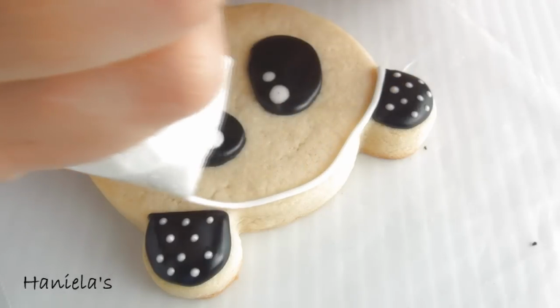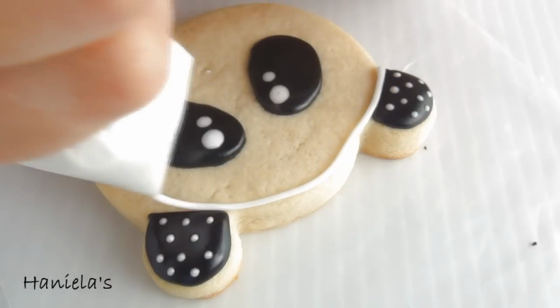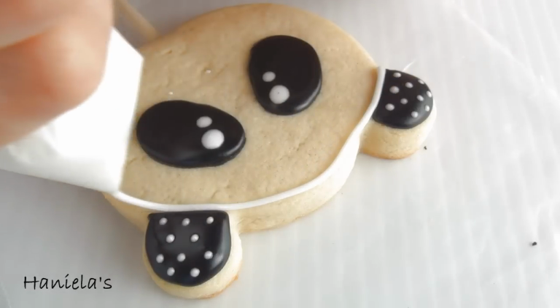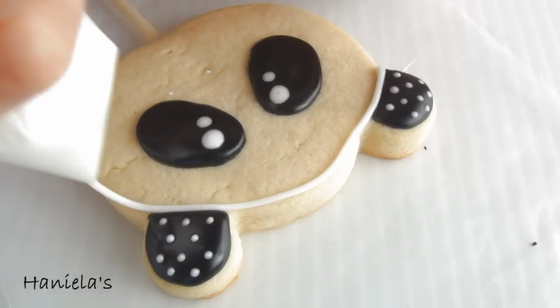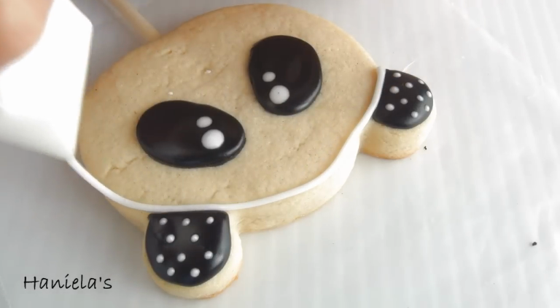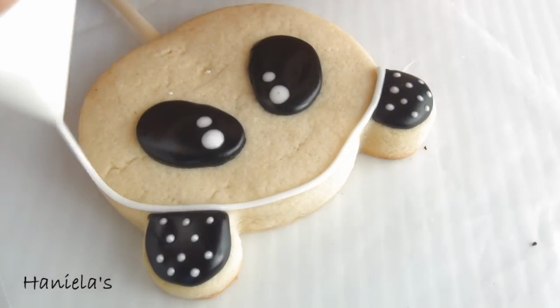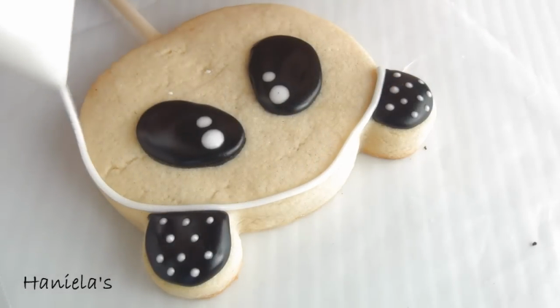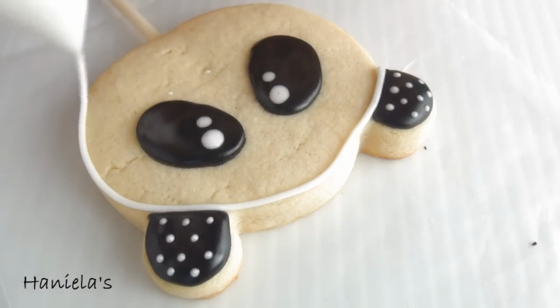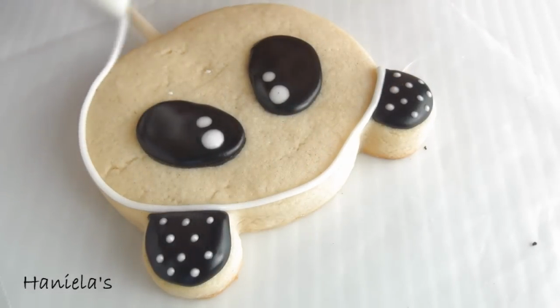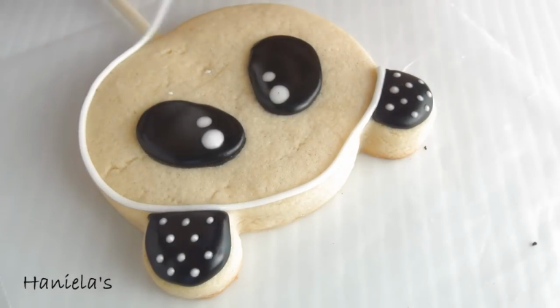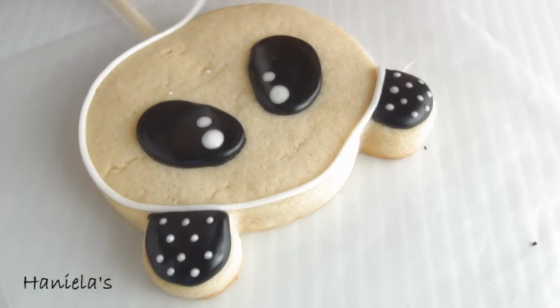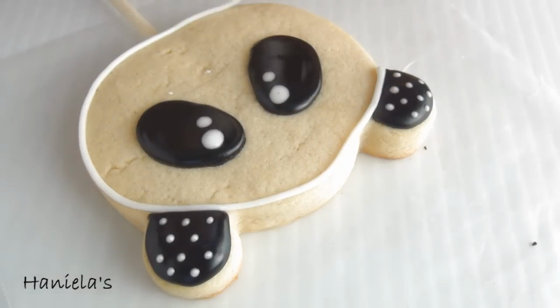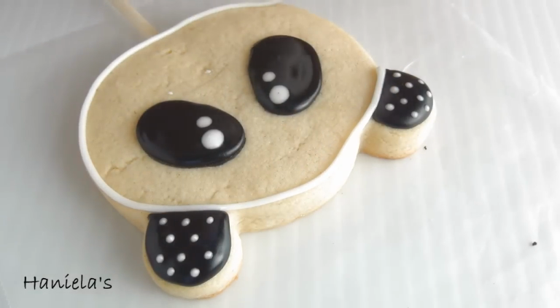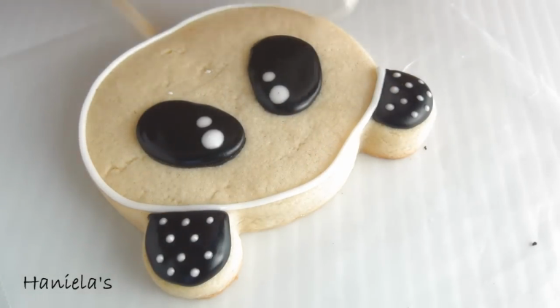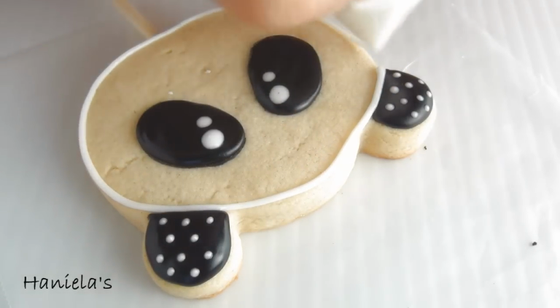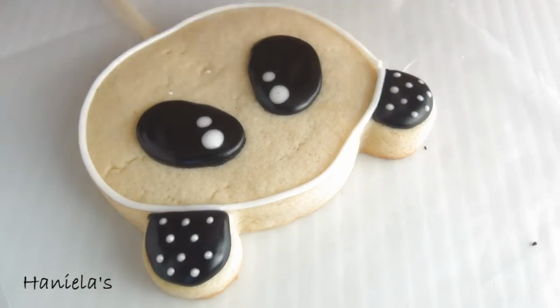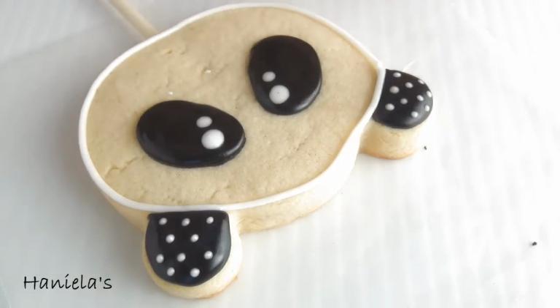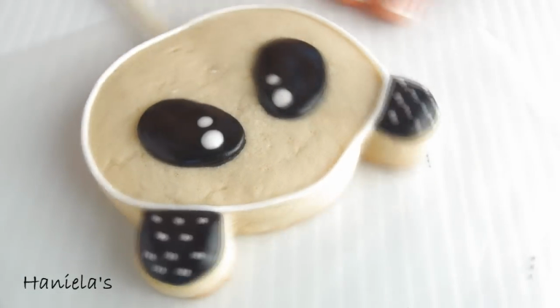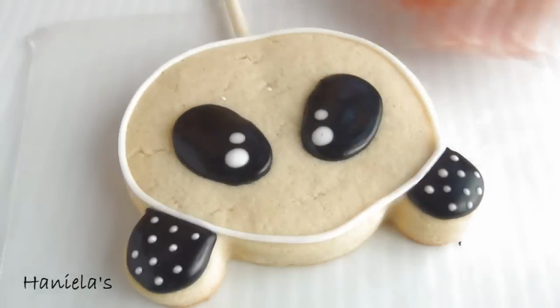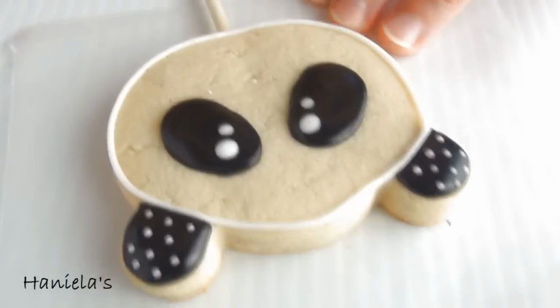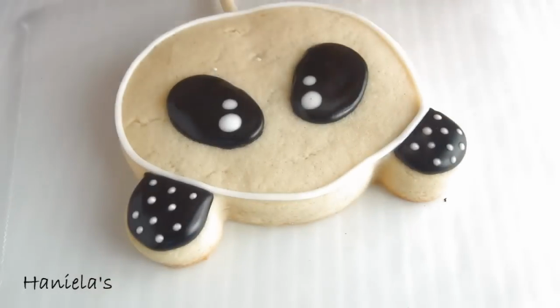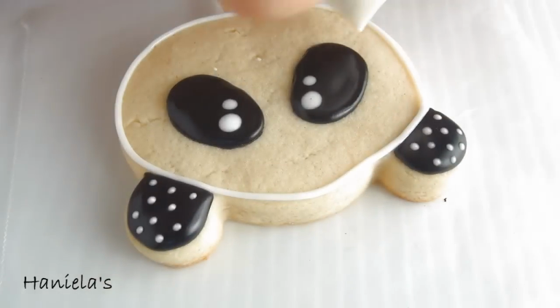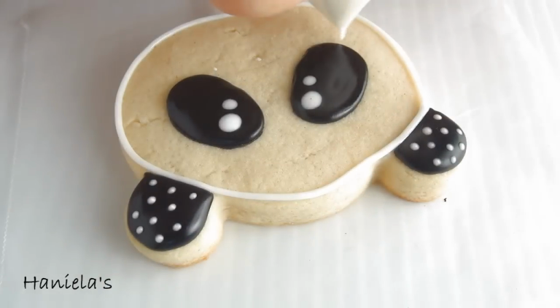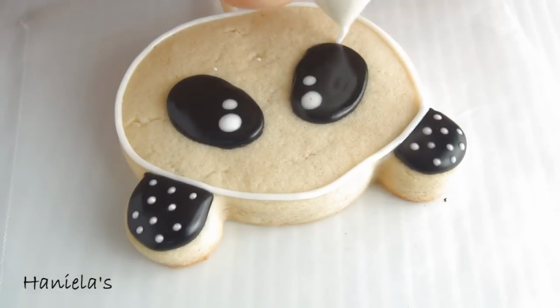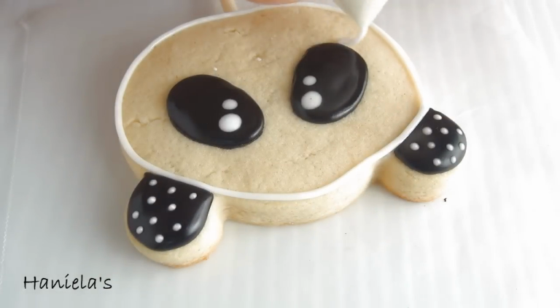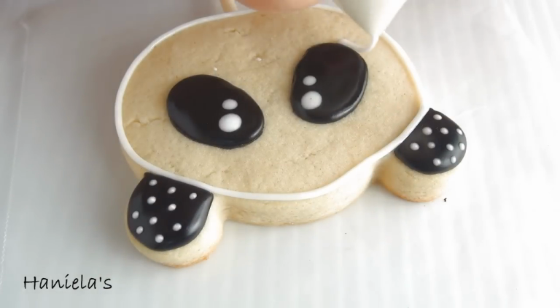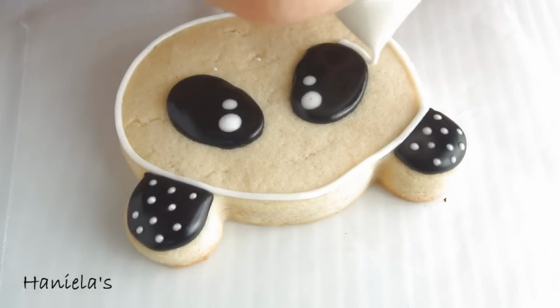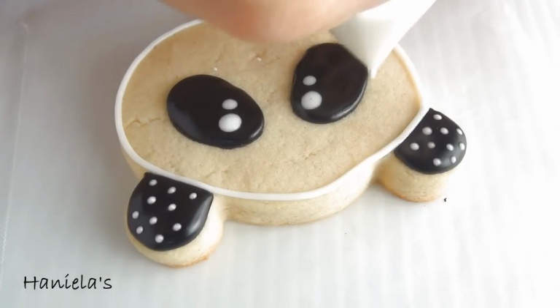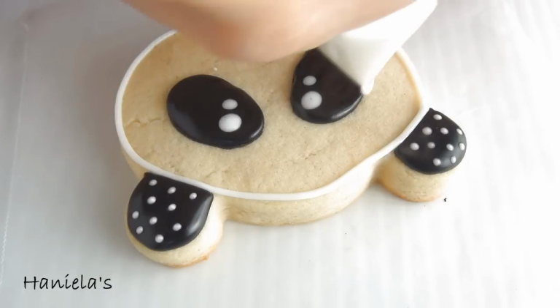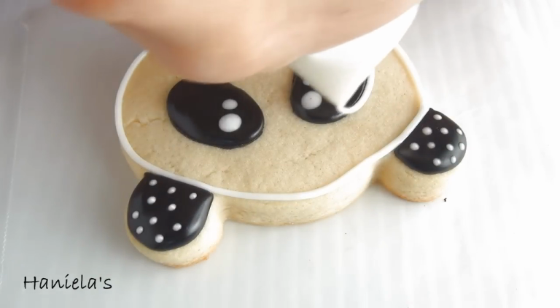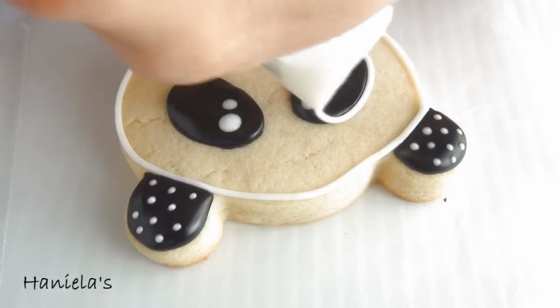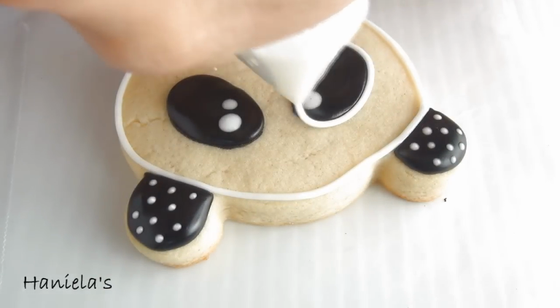Now take white royal icing at 15 second consistency and outline and flood the whole cookie.